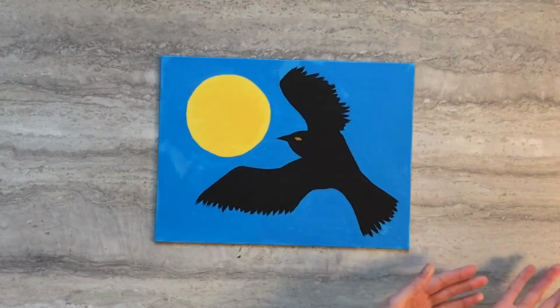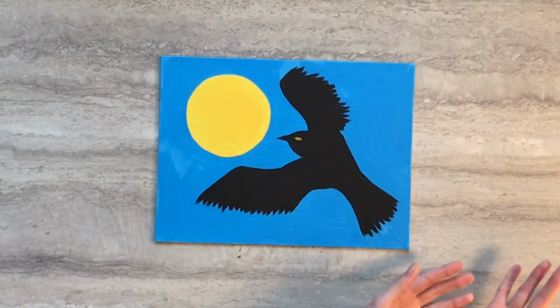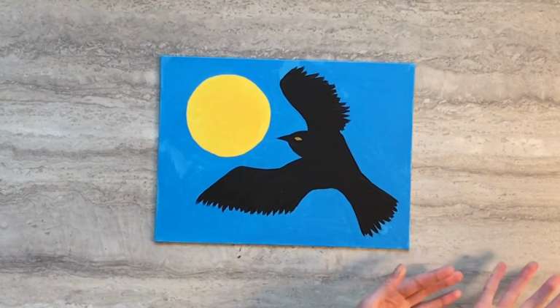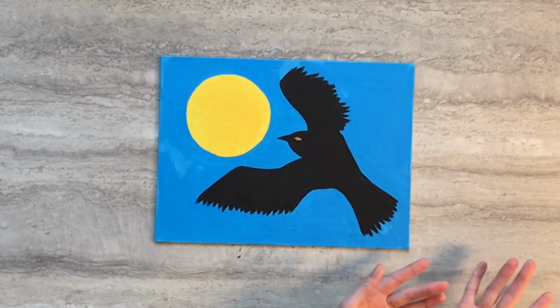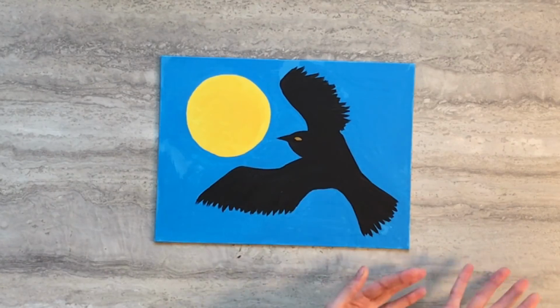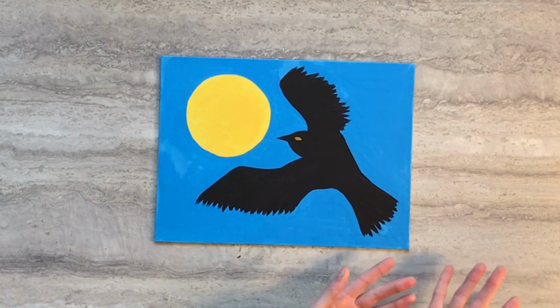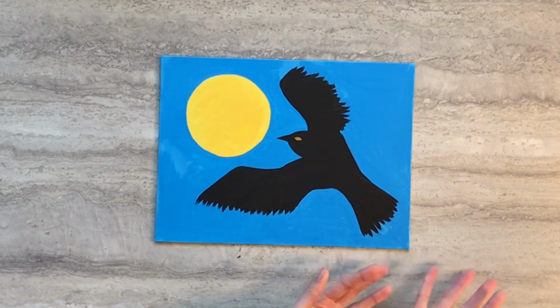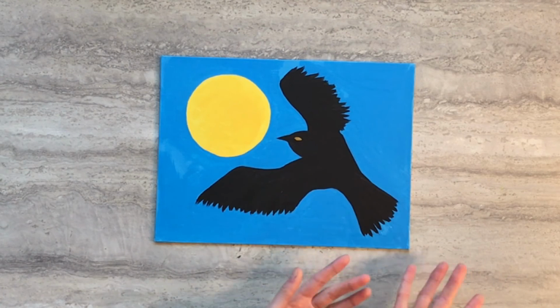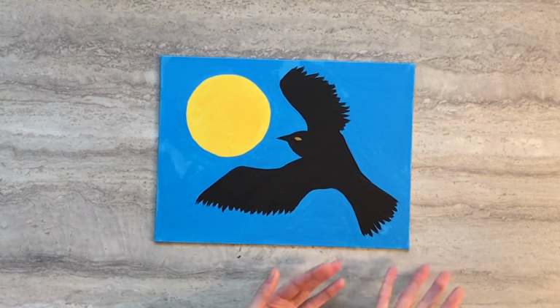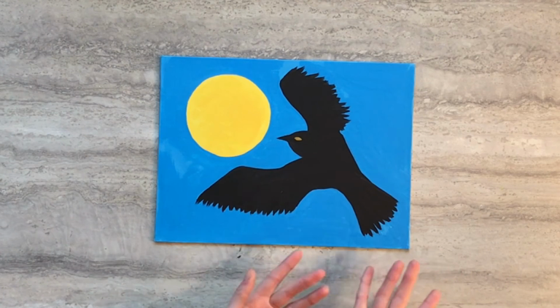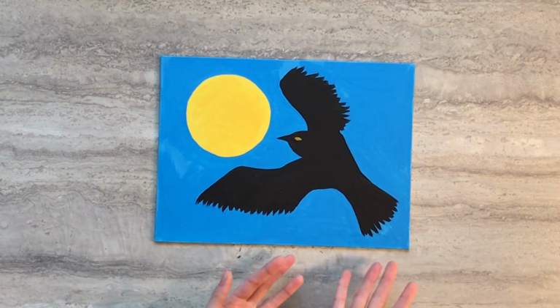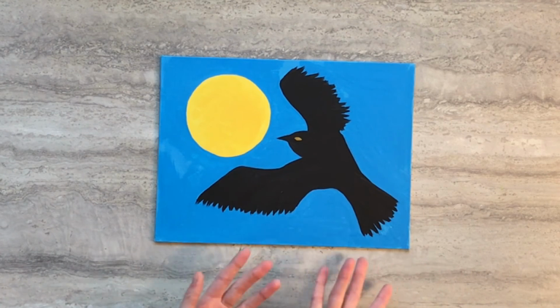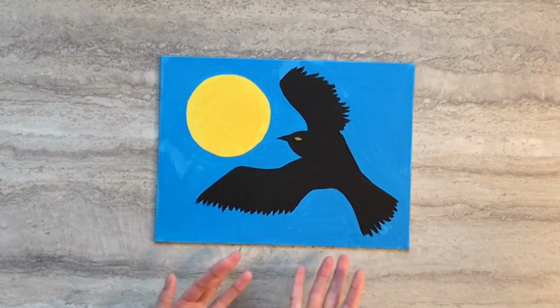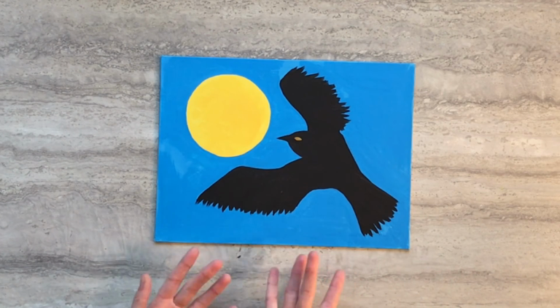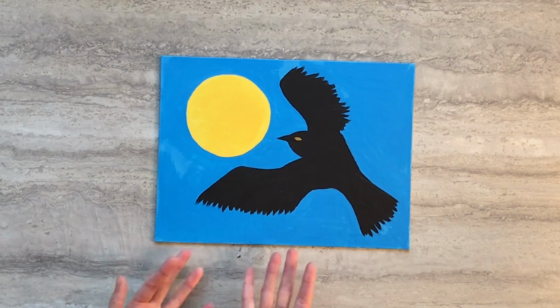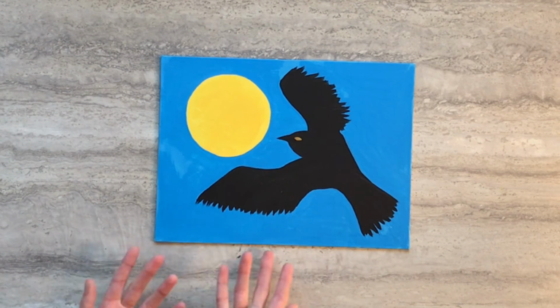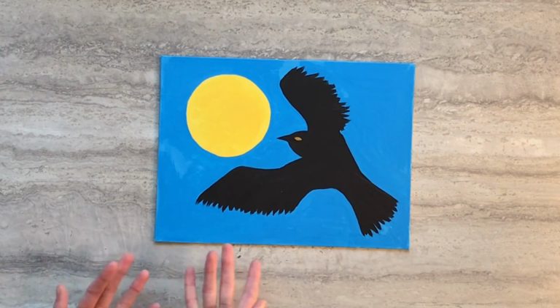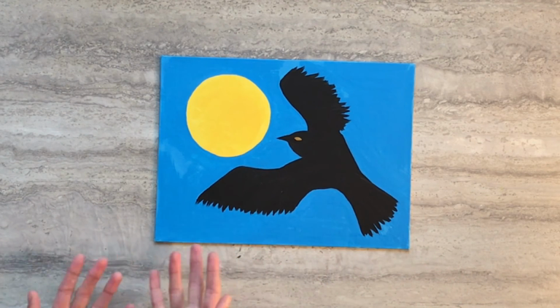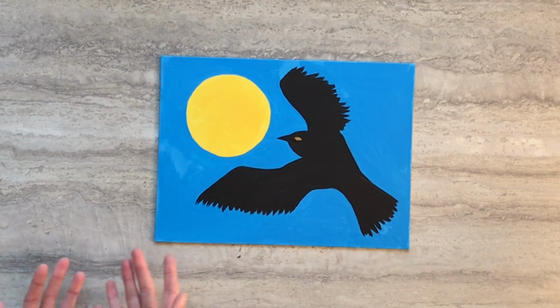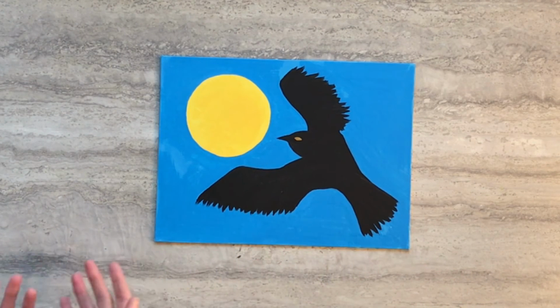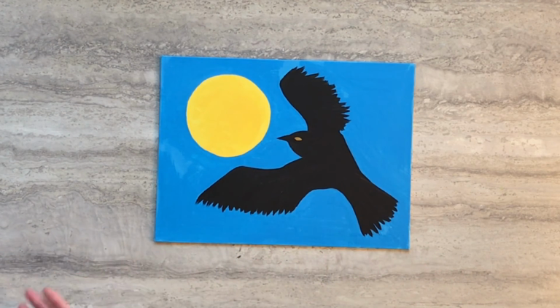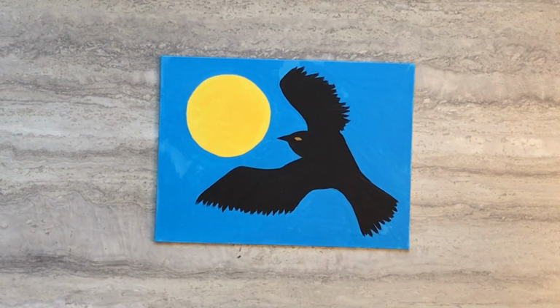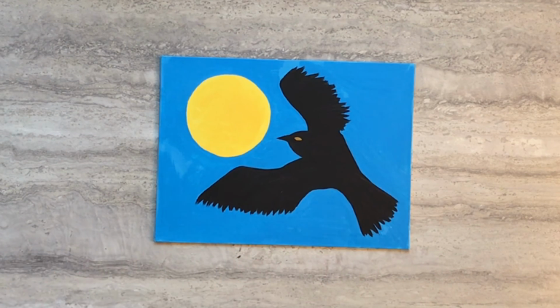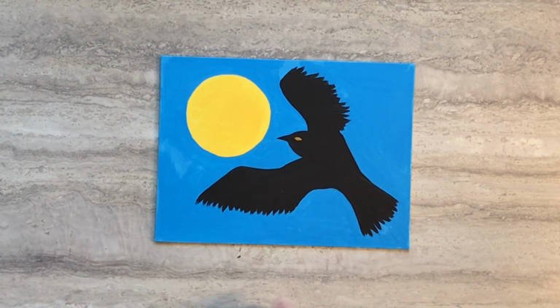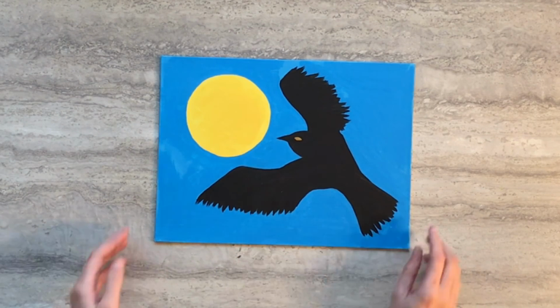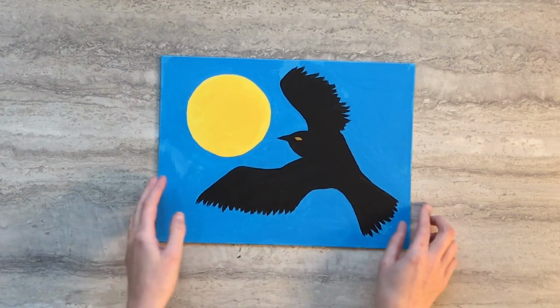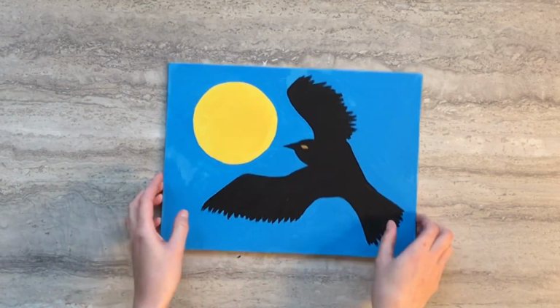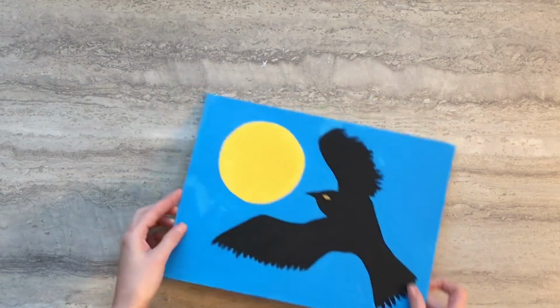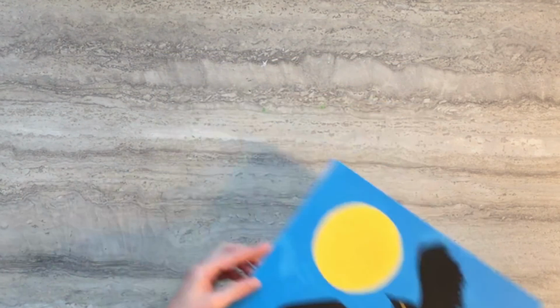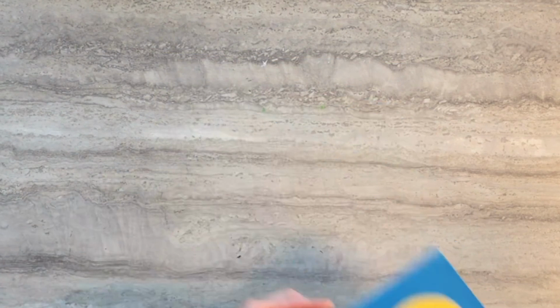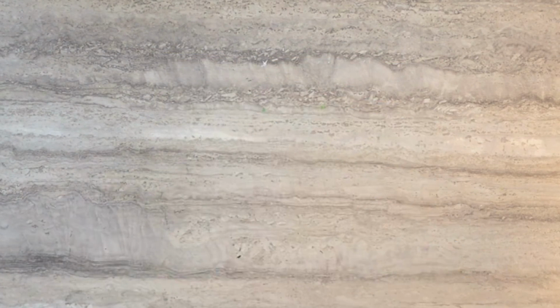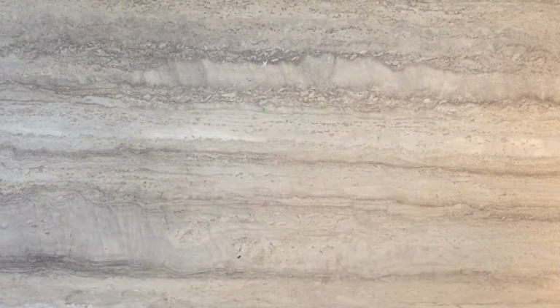And there you have the raven and the sun painting. Thanks for crafting with me today. I'll see you next time.